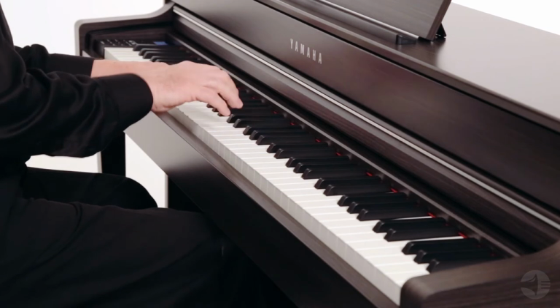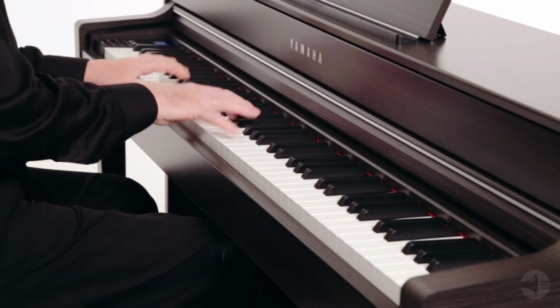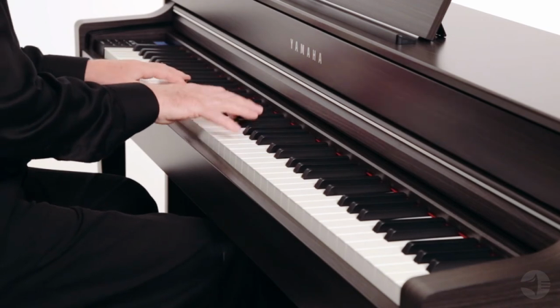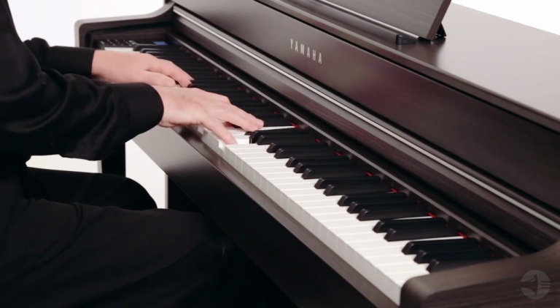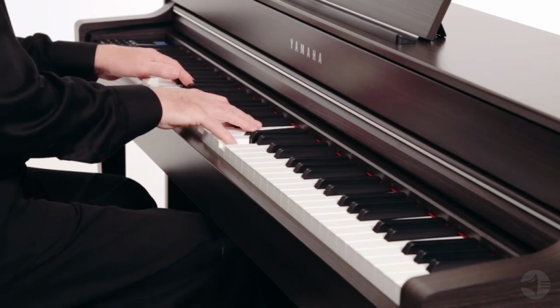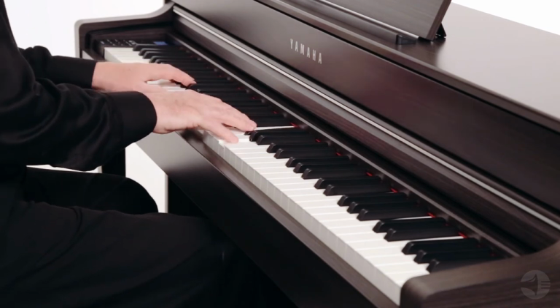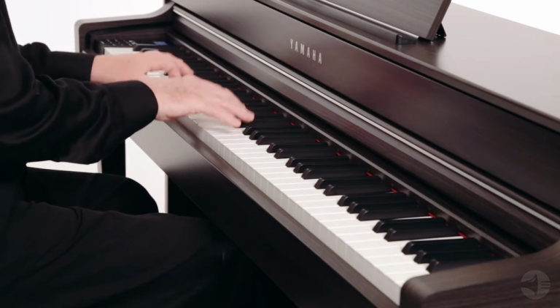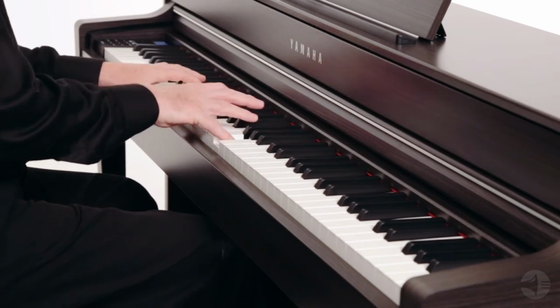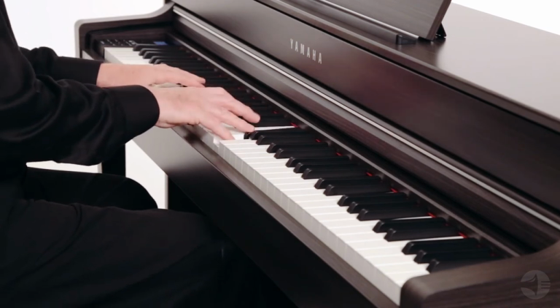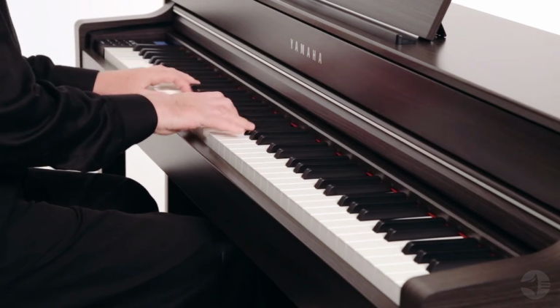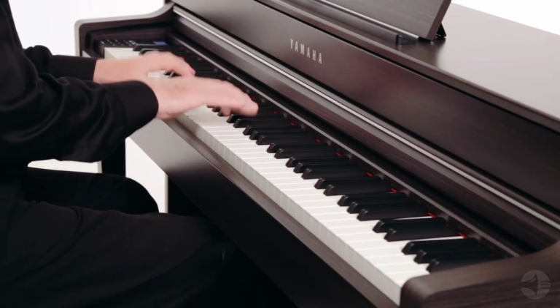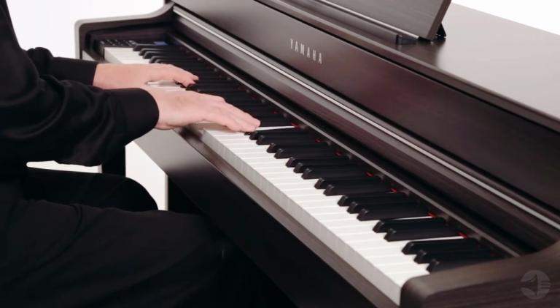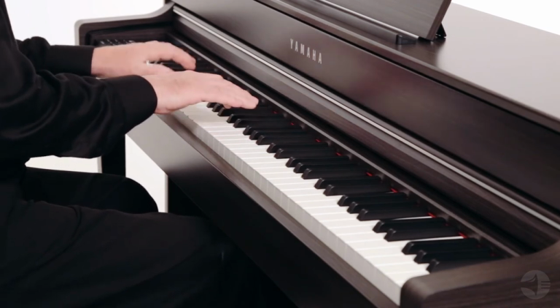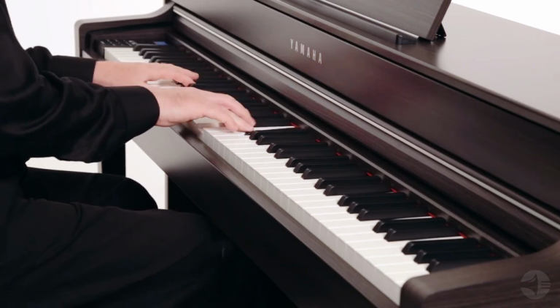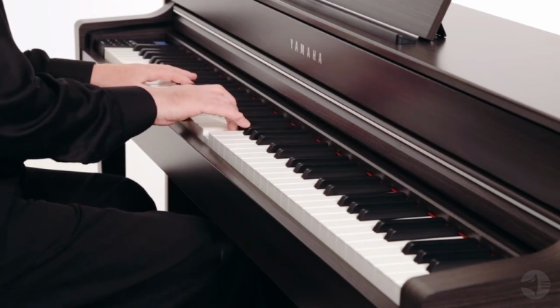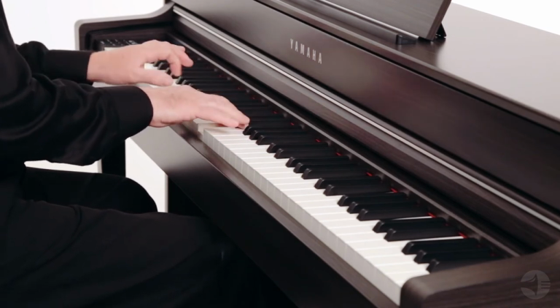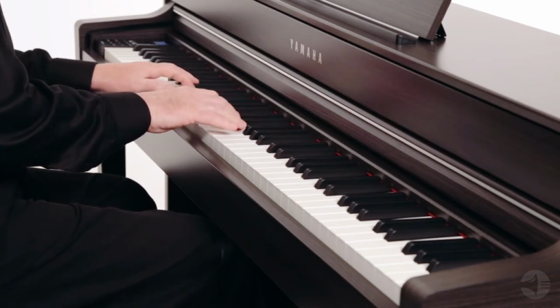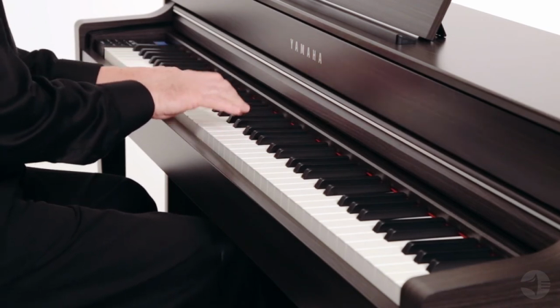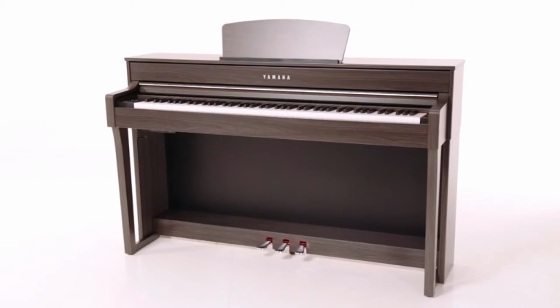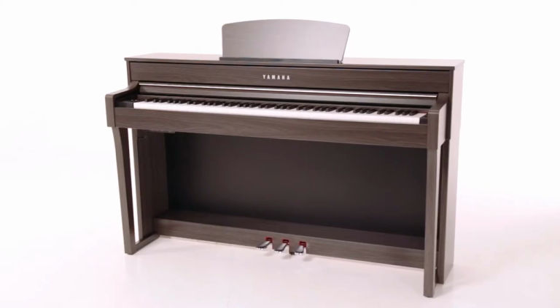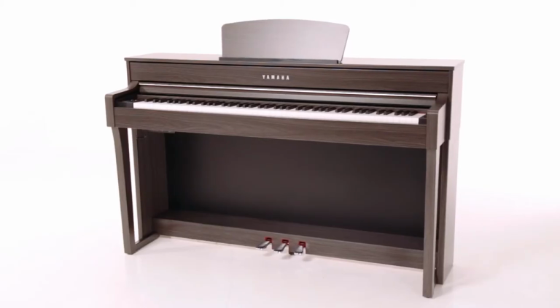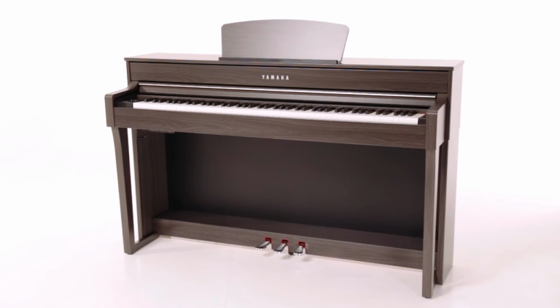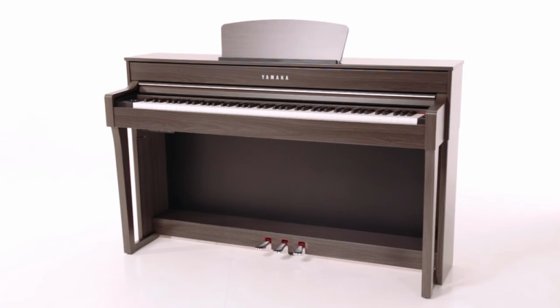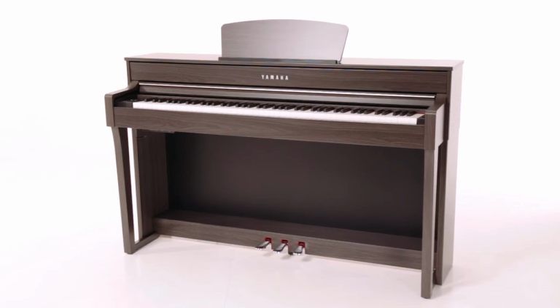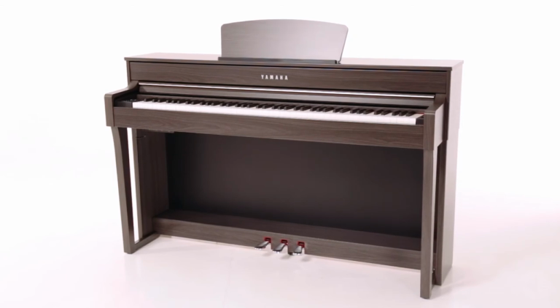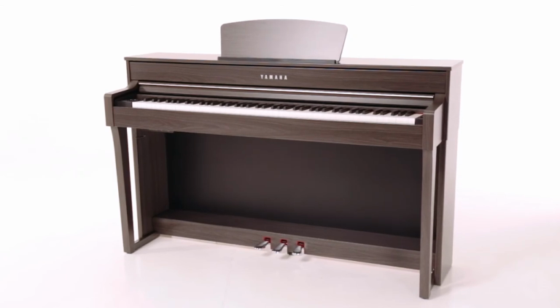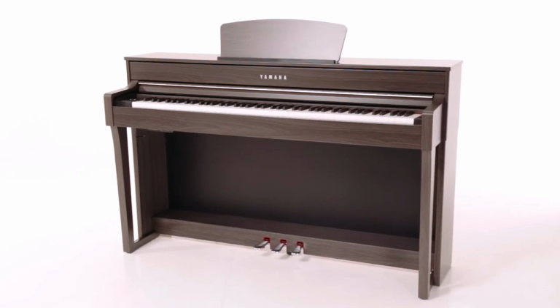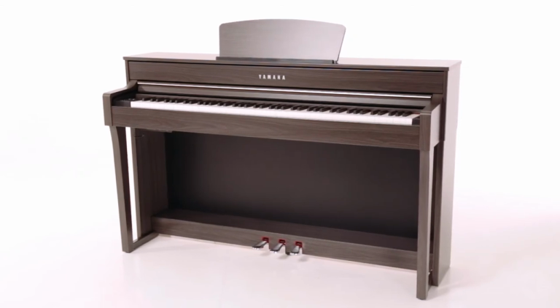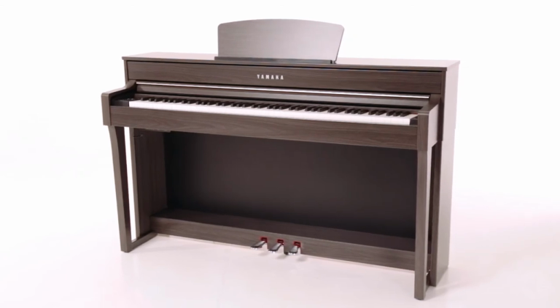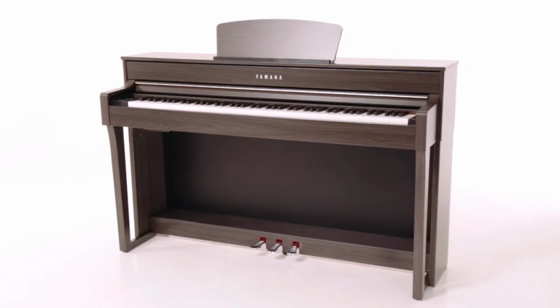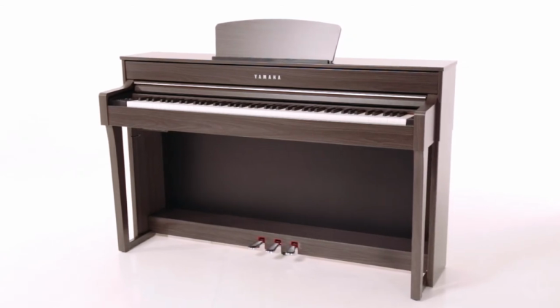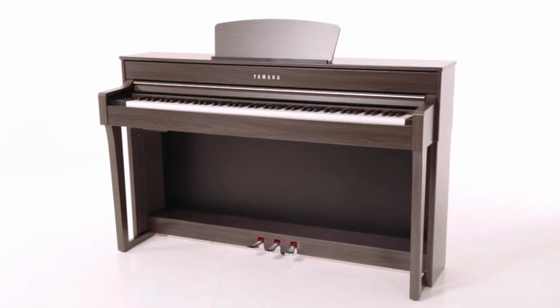The CLP 635 is where the CLP line really starts to redefine what you can expect from a digital piano.